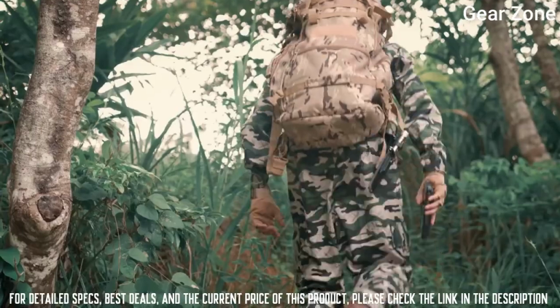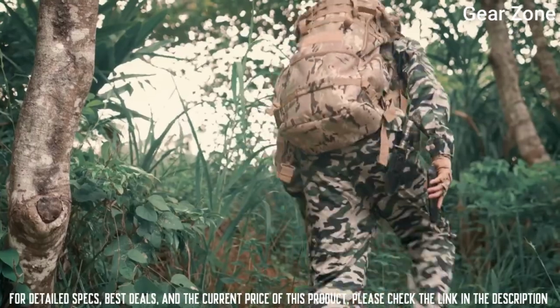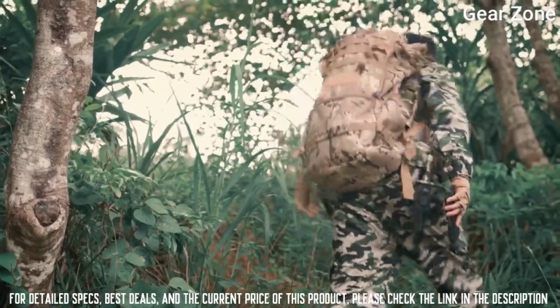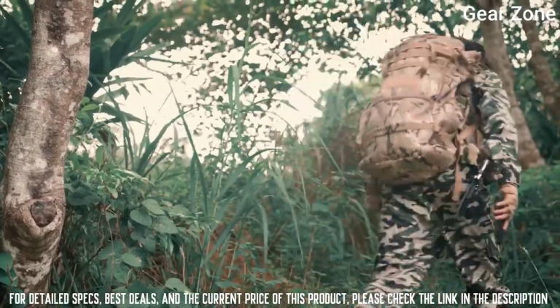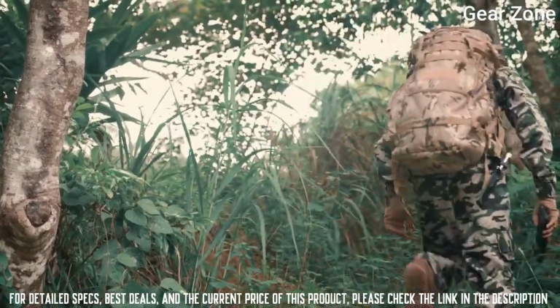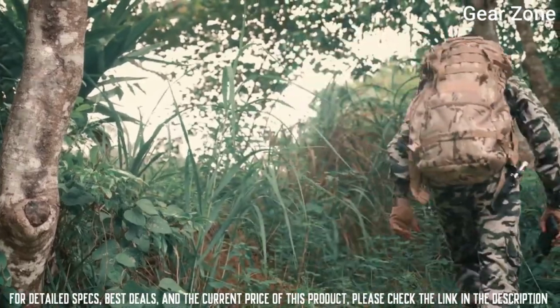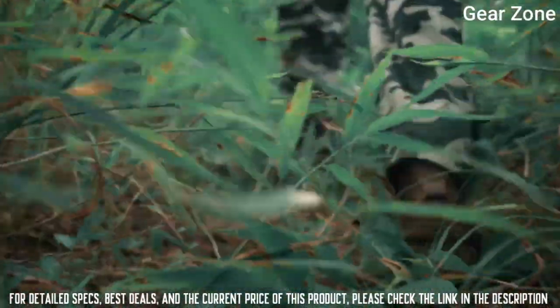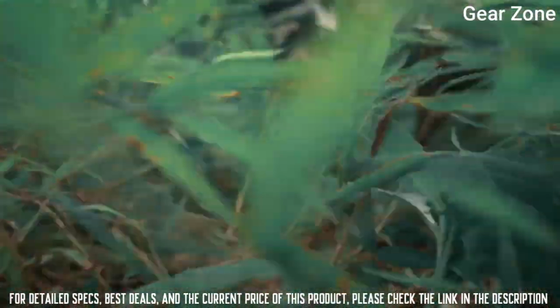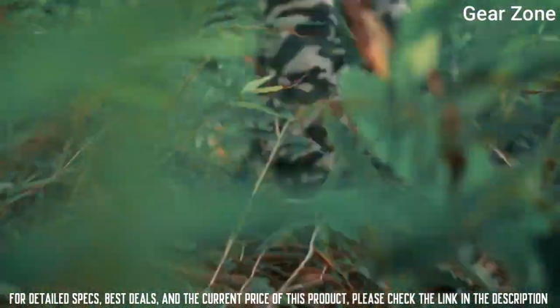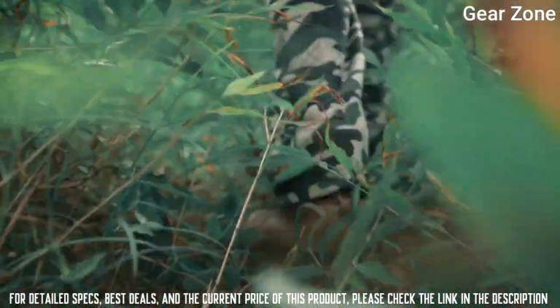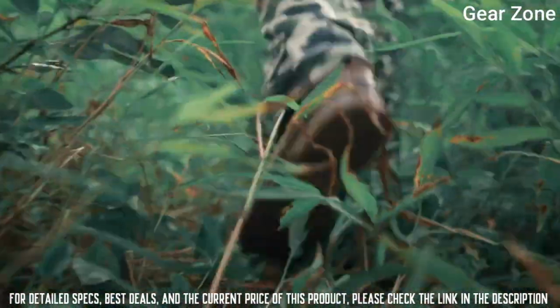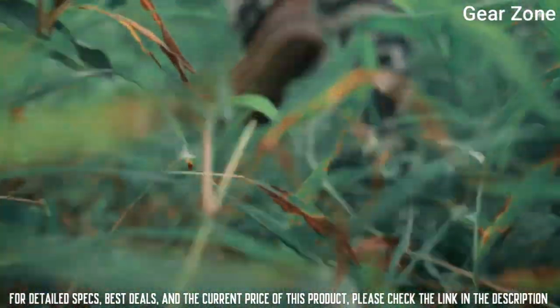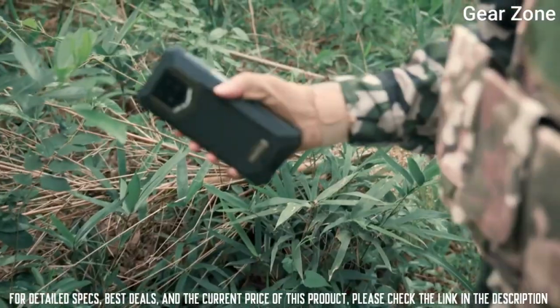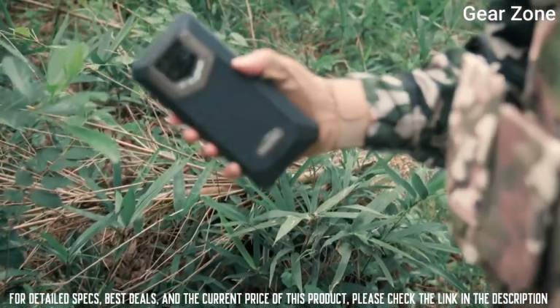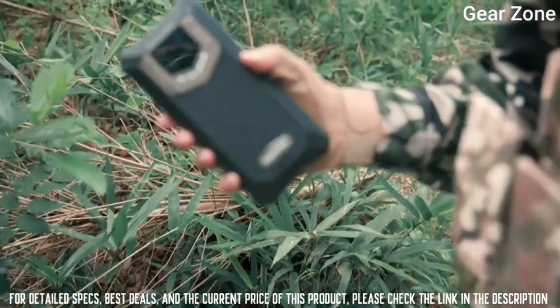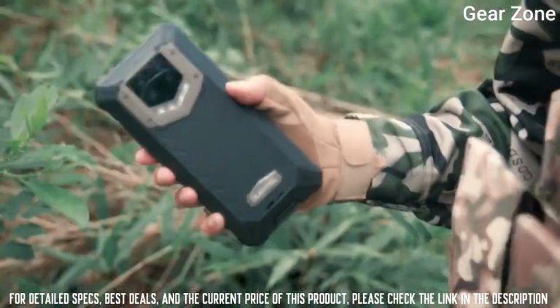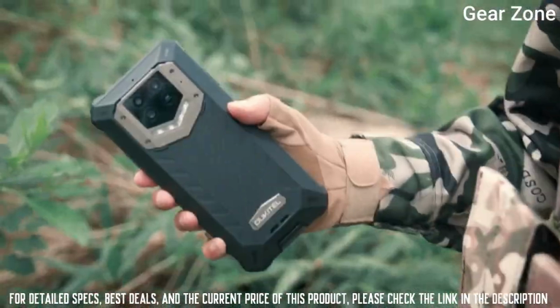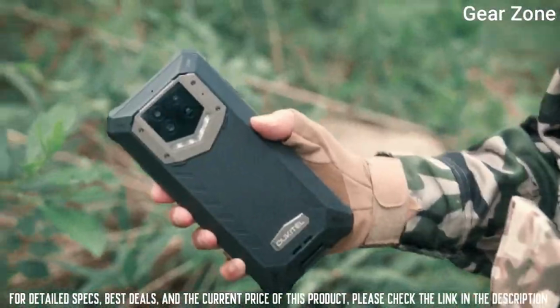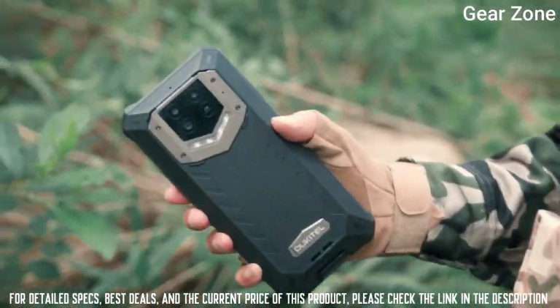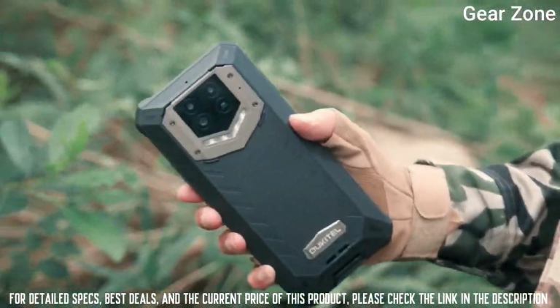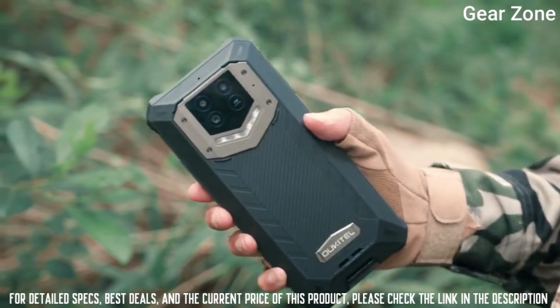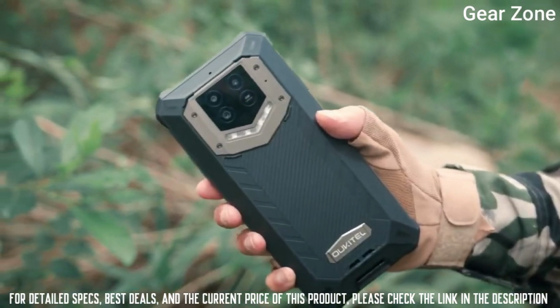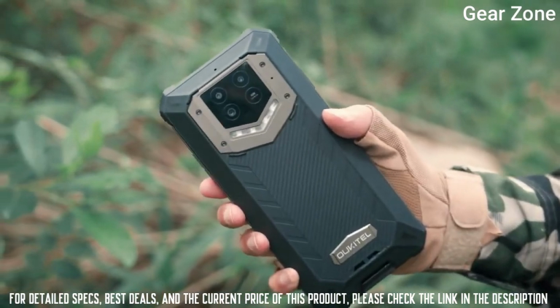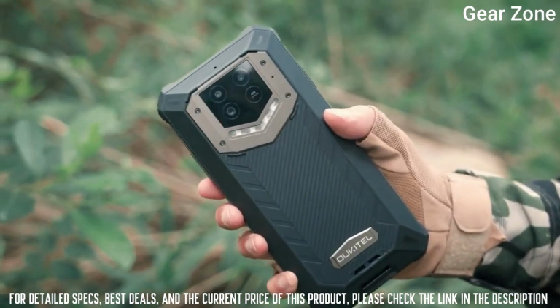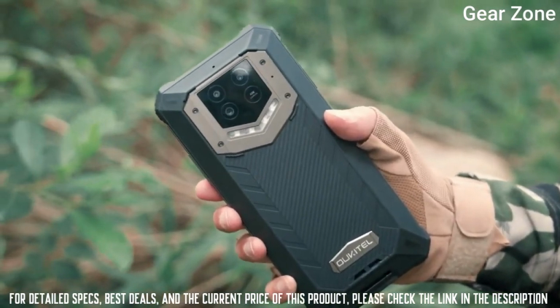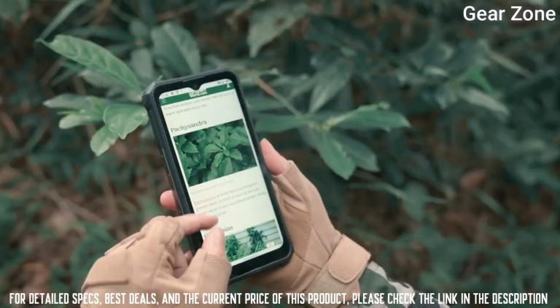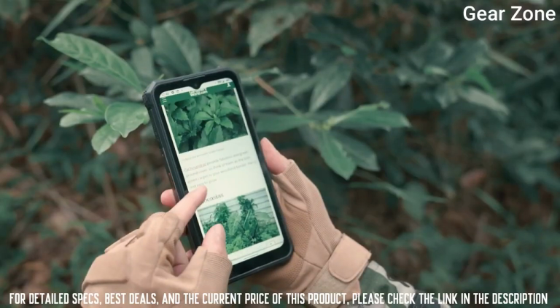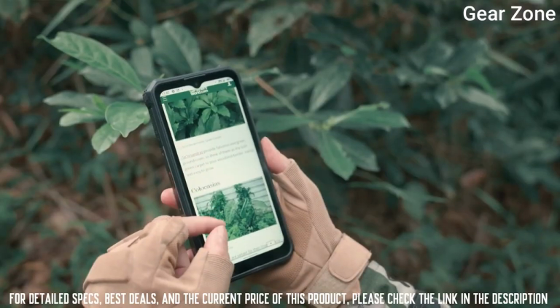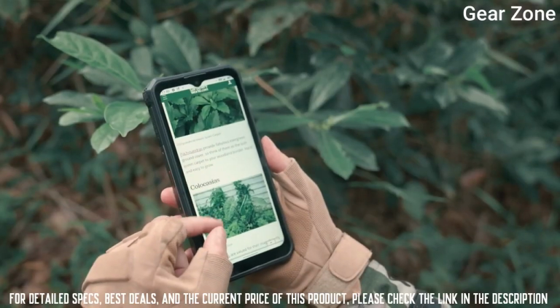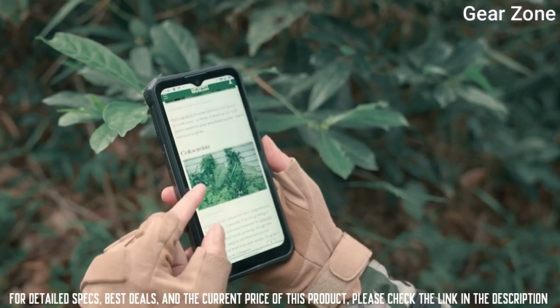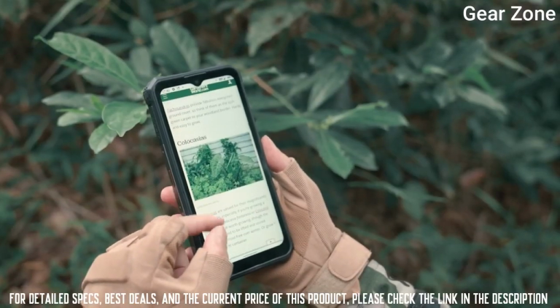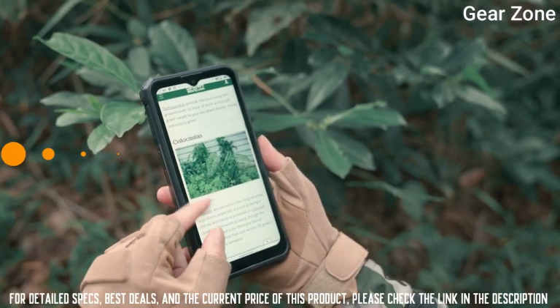Additional features include underwater camera mode, screen record, screencast, multi-language support, and NFC.